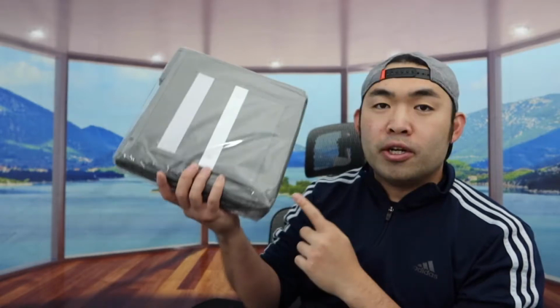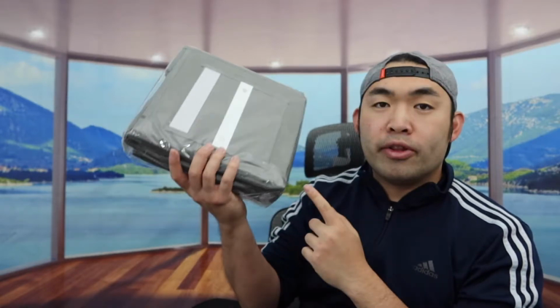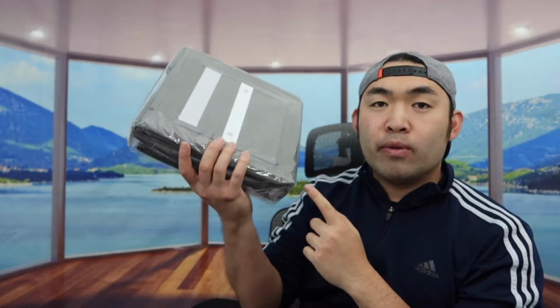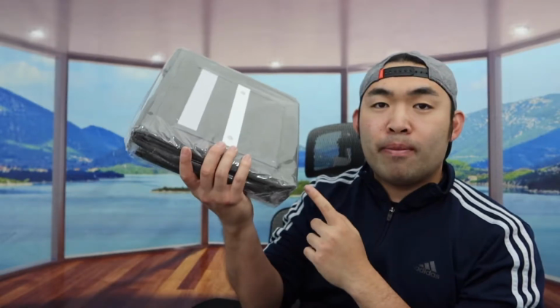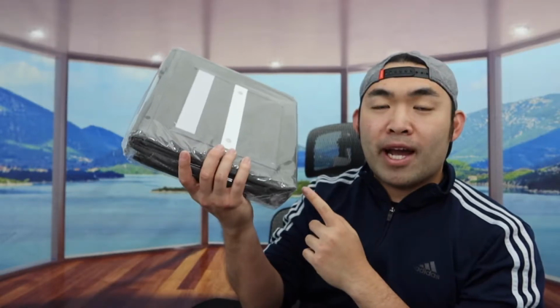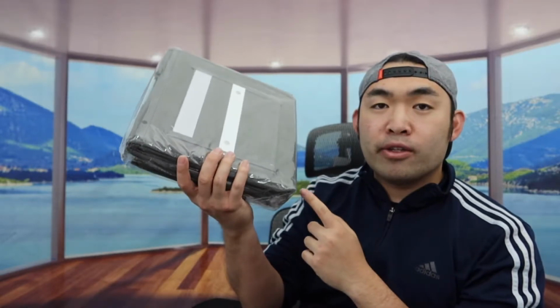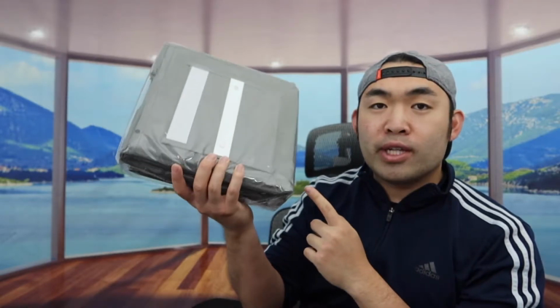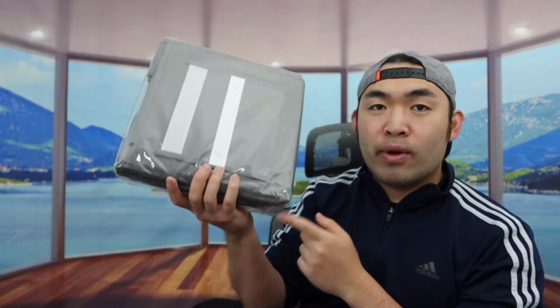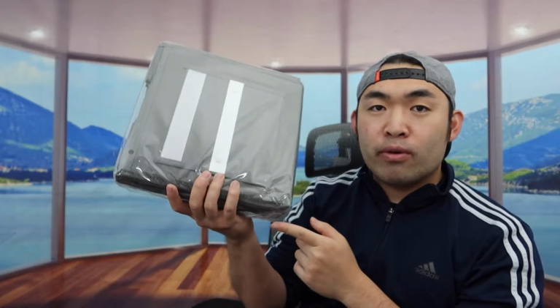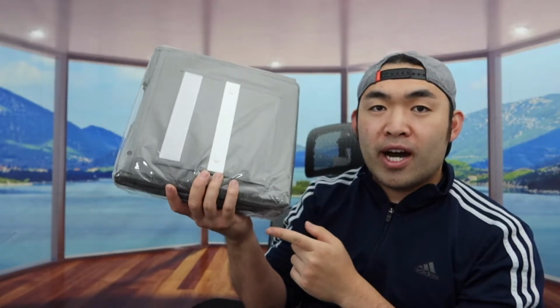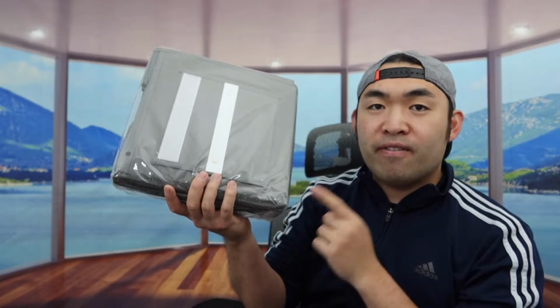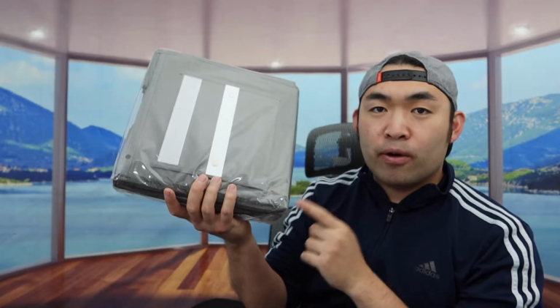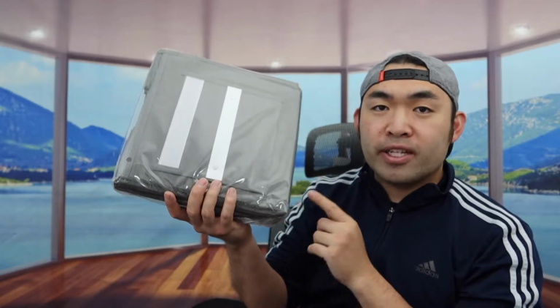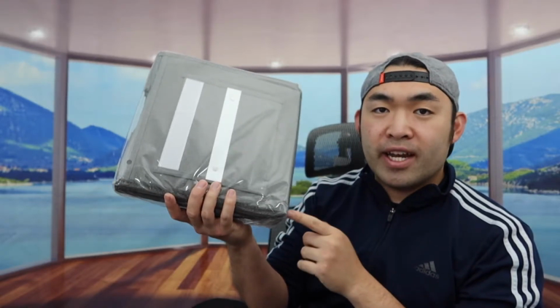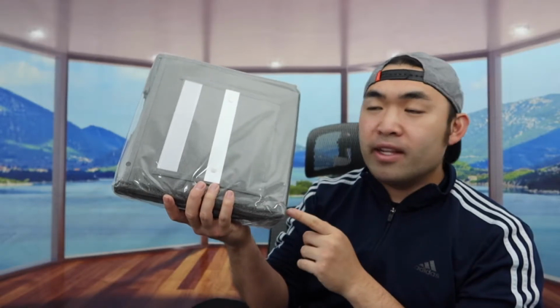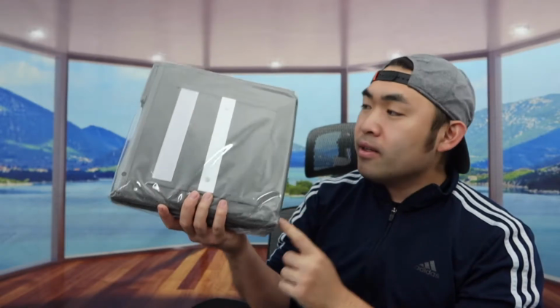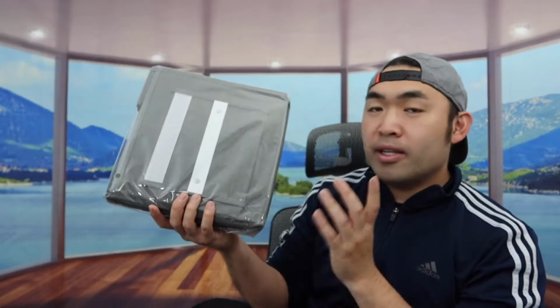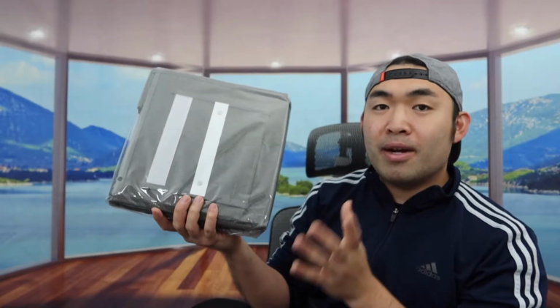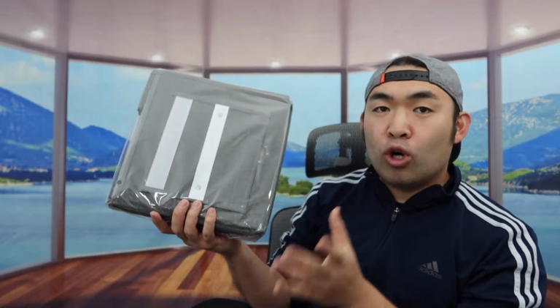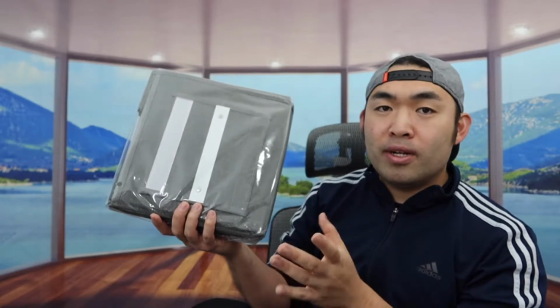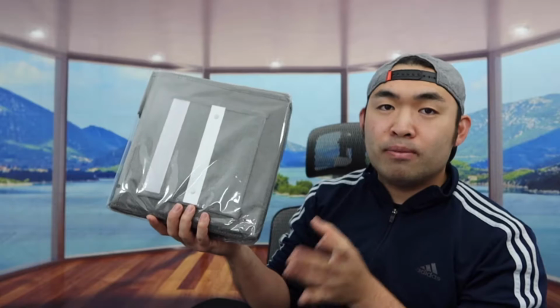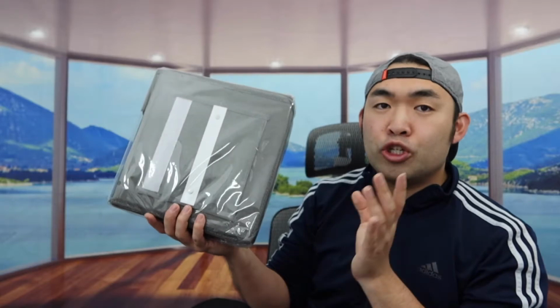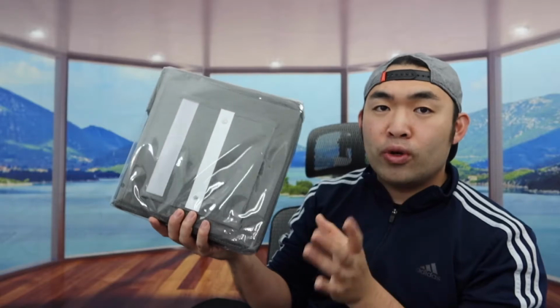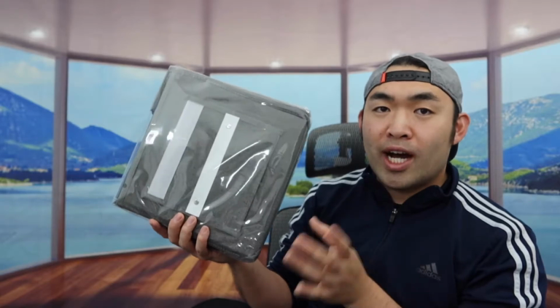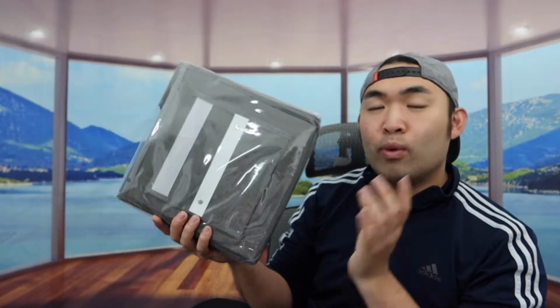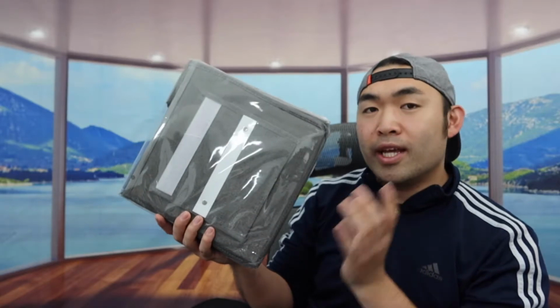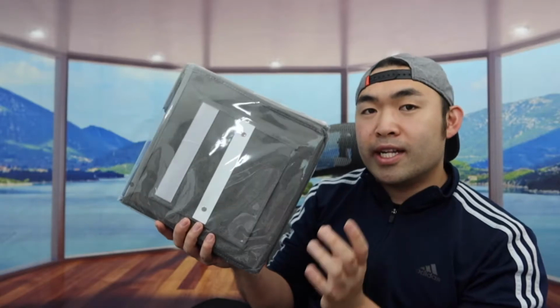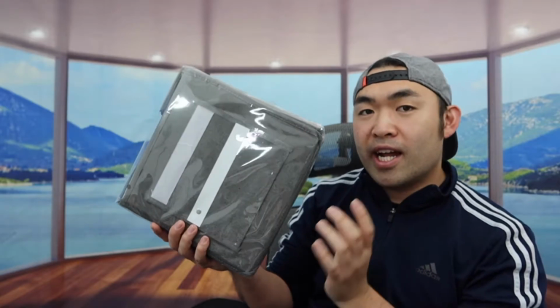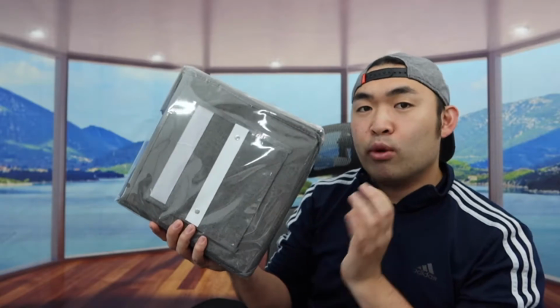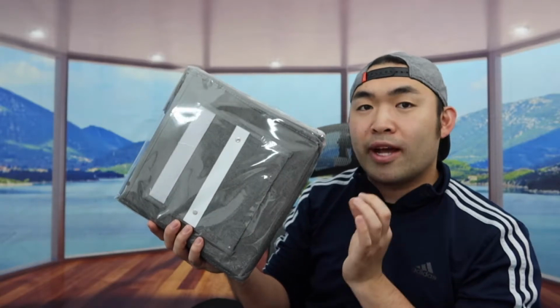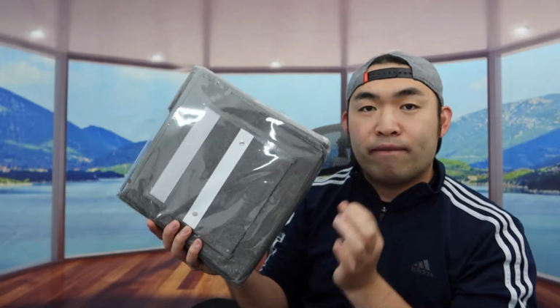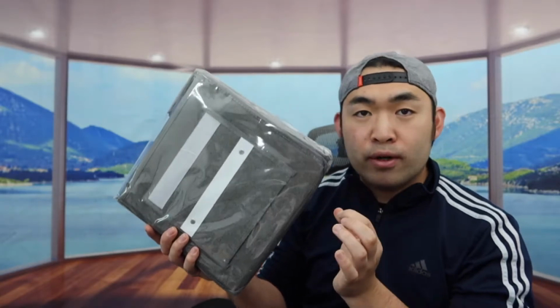So this is what the package looks like when you guys first get it. Let me actually open it up to show you guys what the inside looks like first.